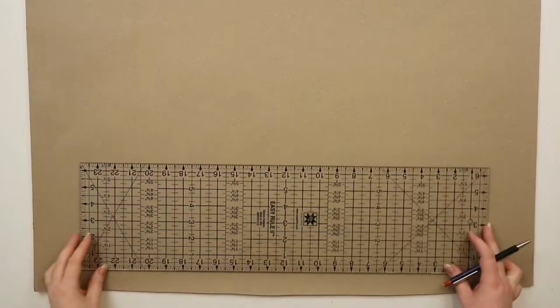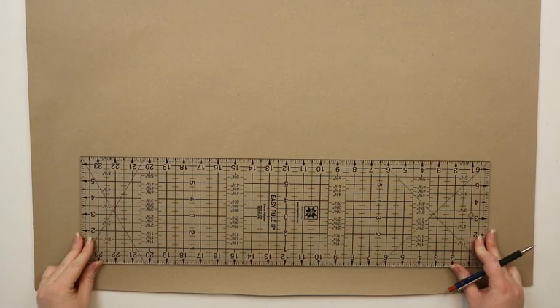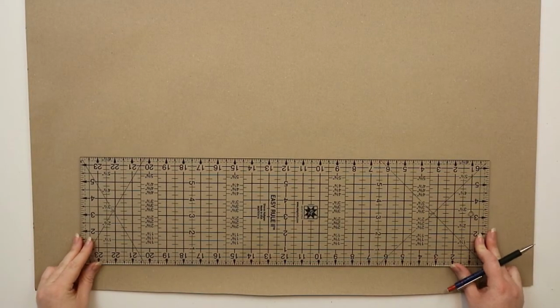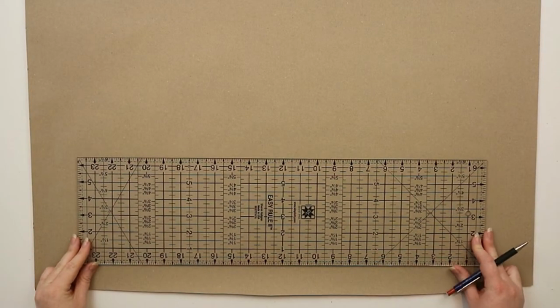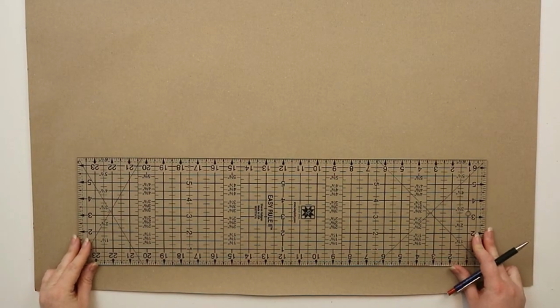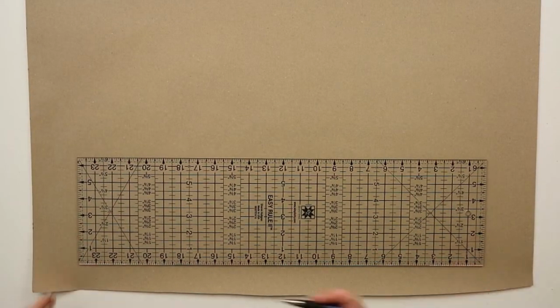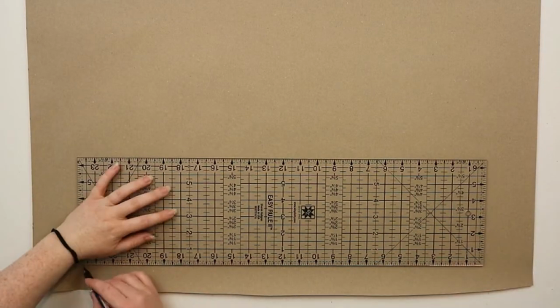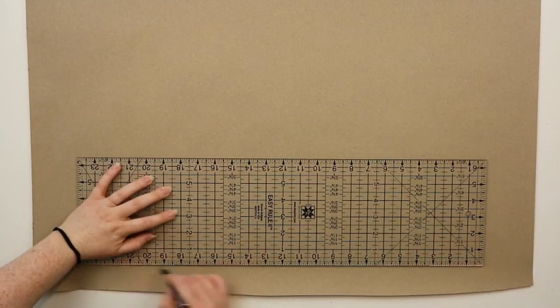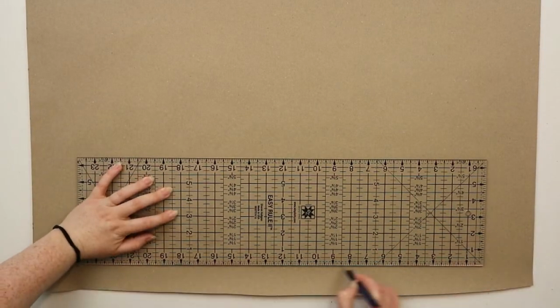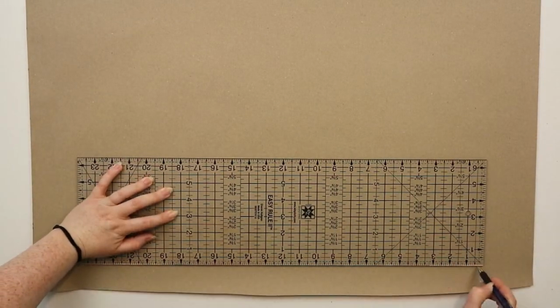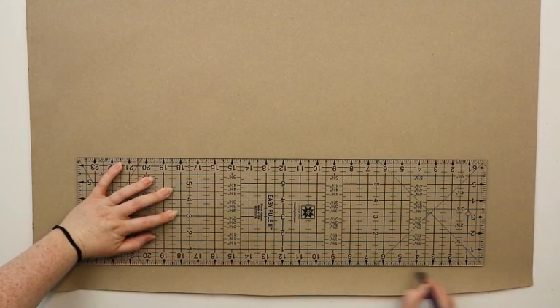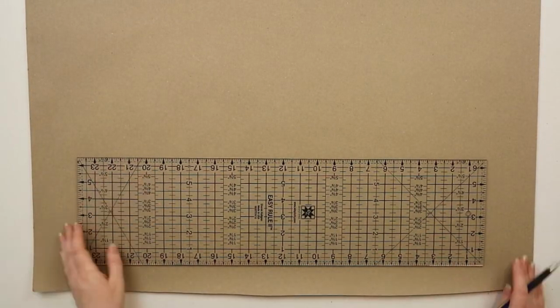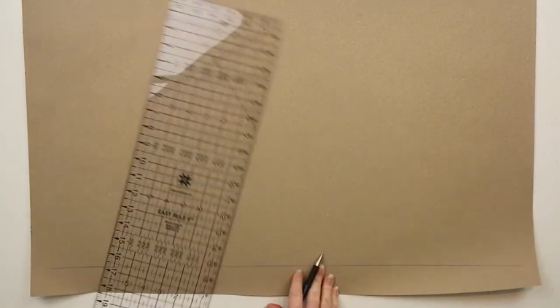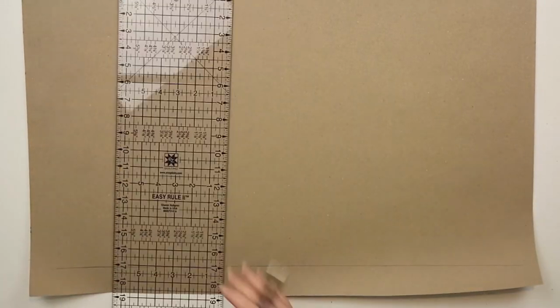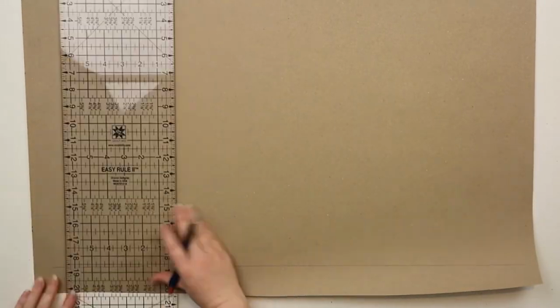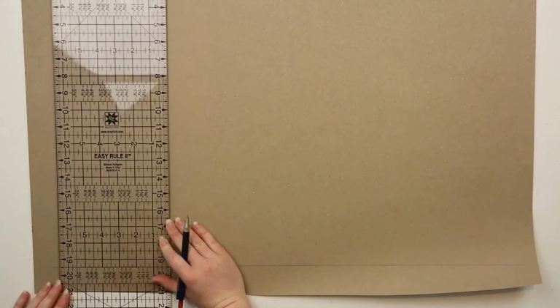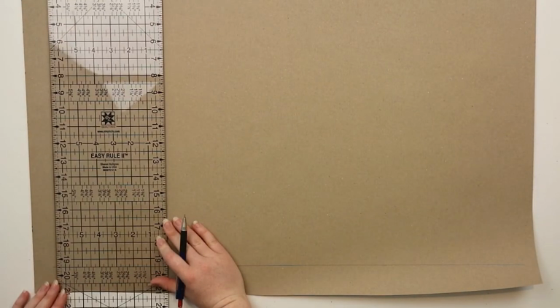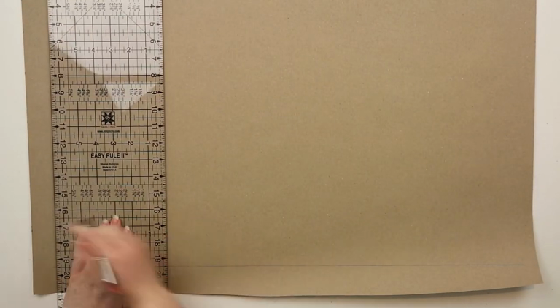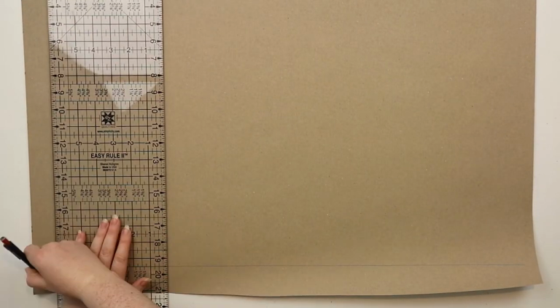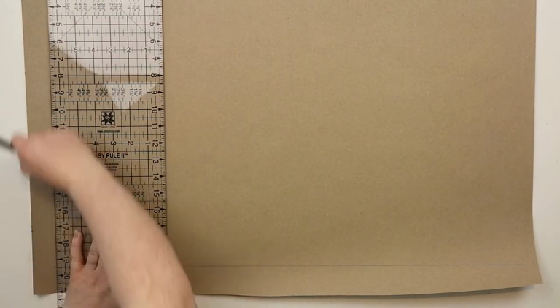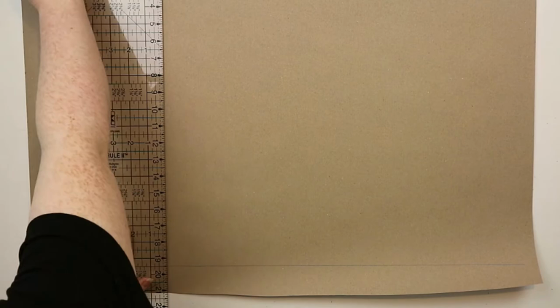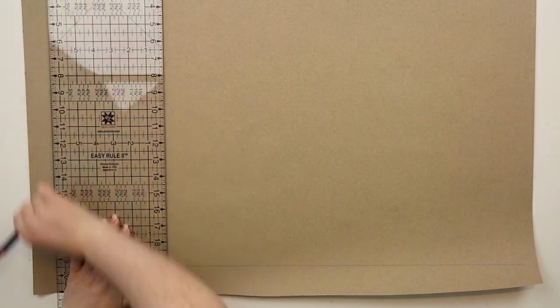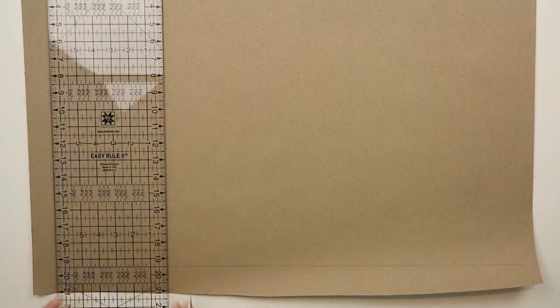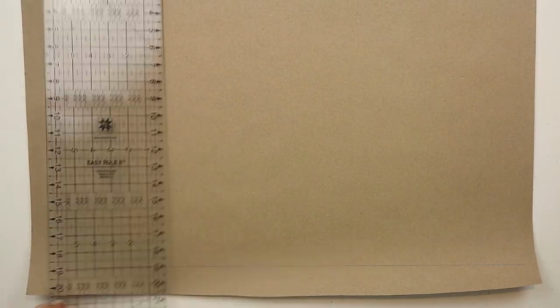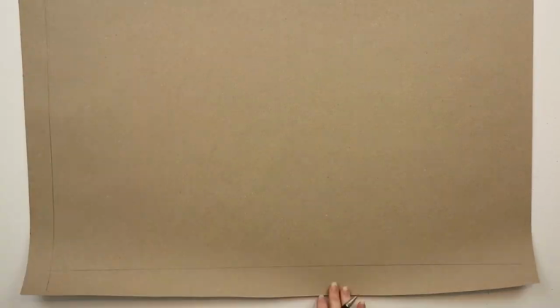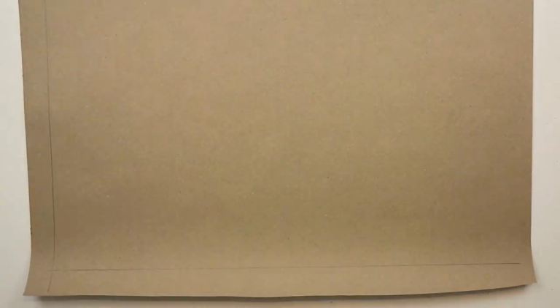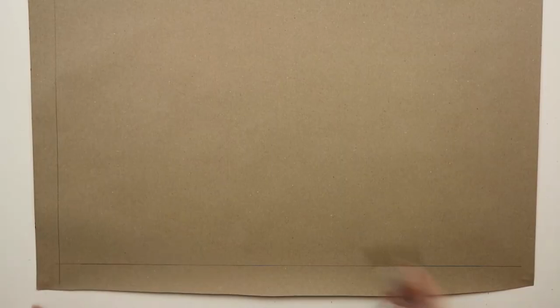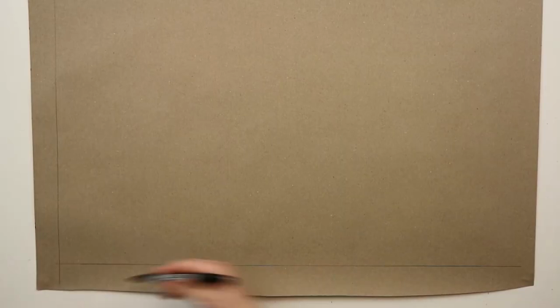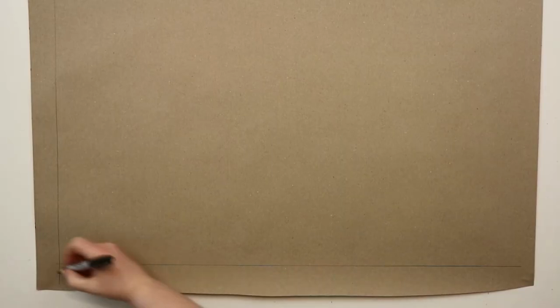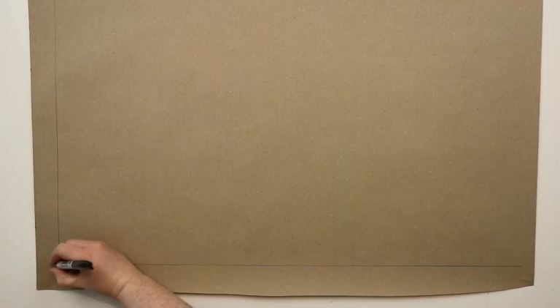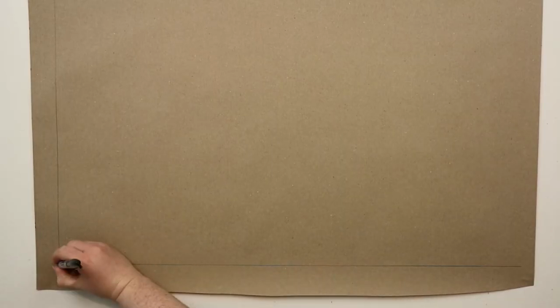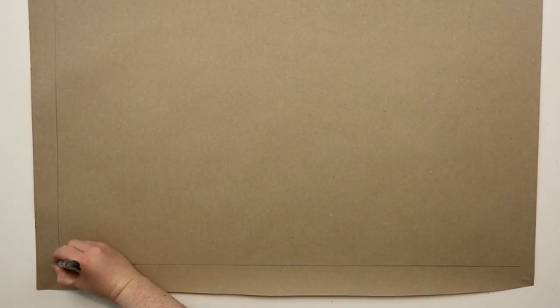To start you're going to need to draw a straight line down and across your page and then mark in zero at the line intersection.